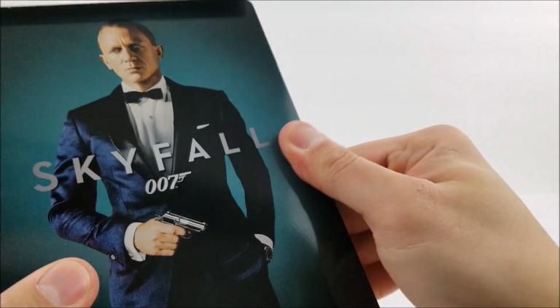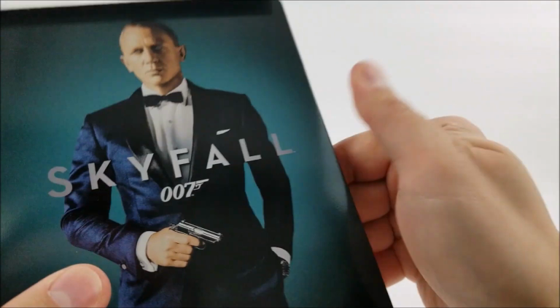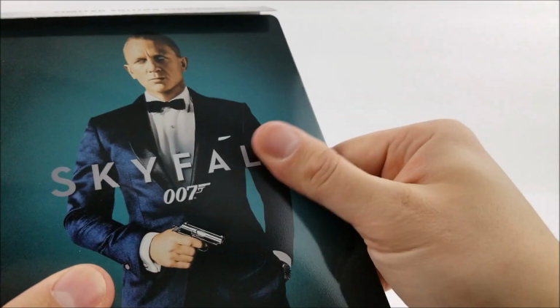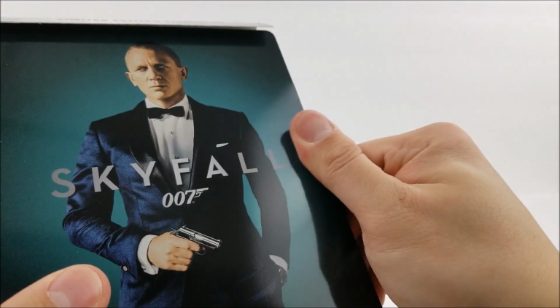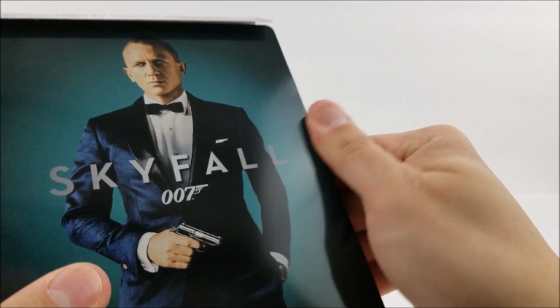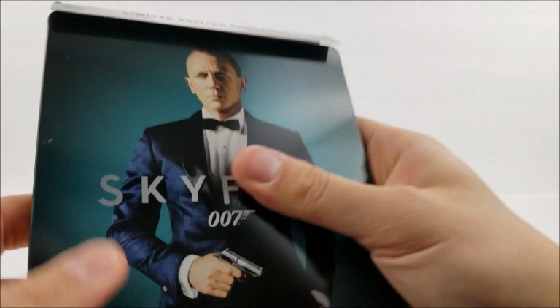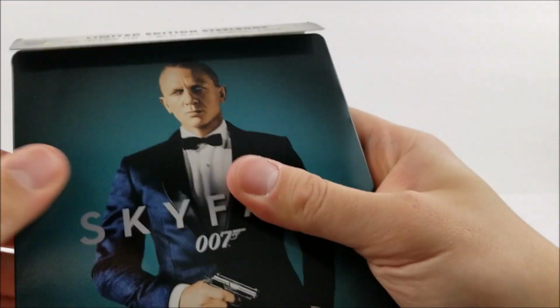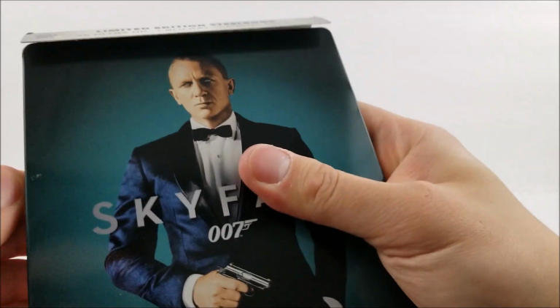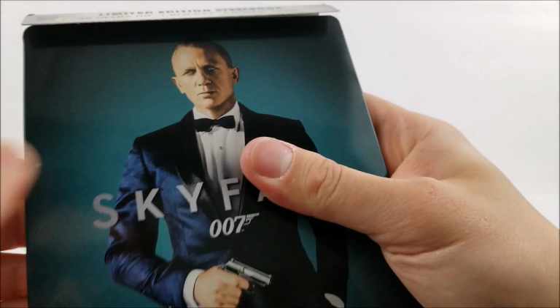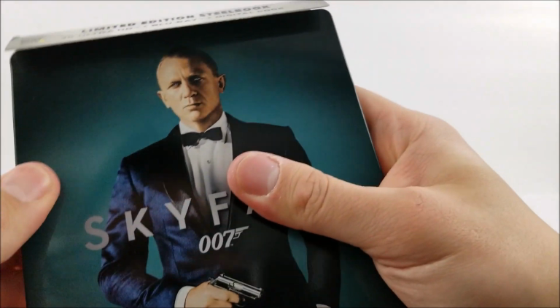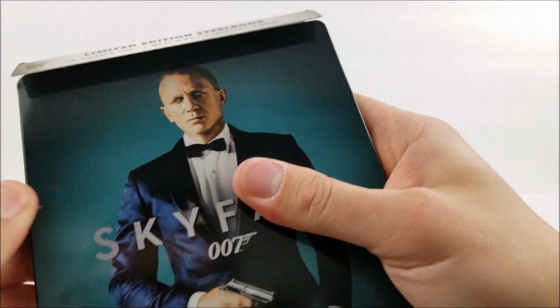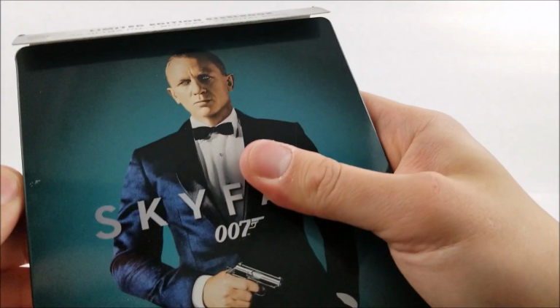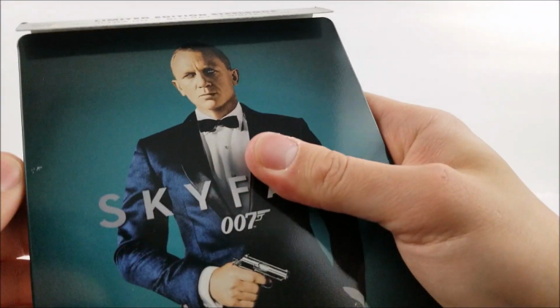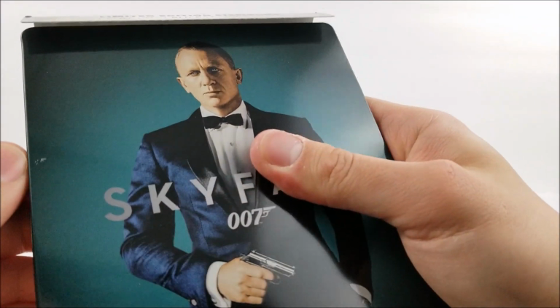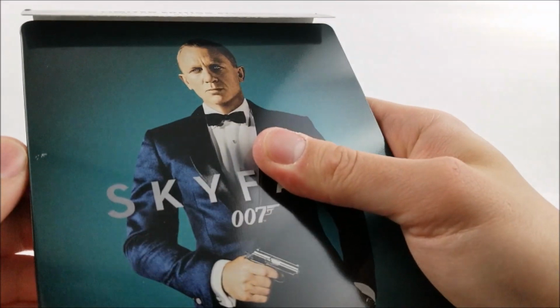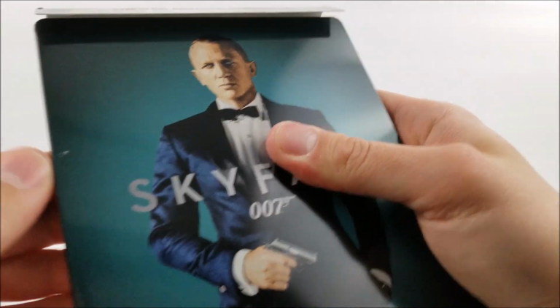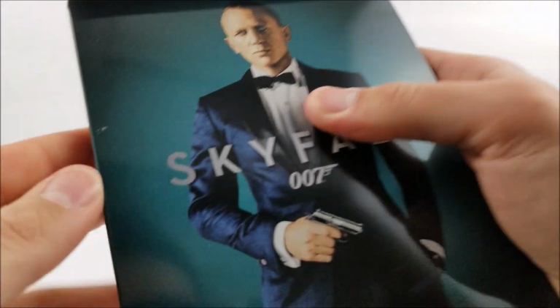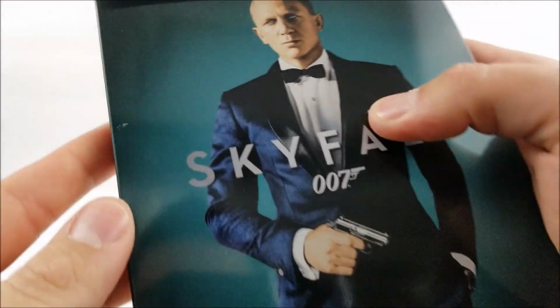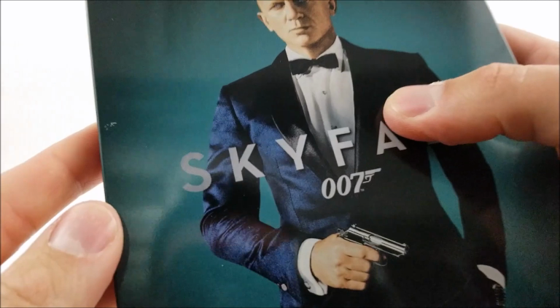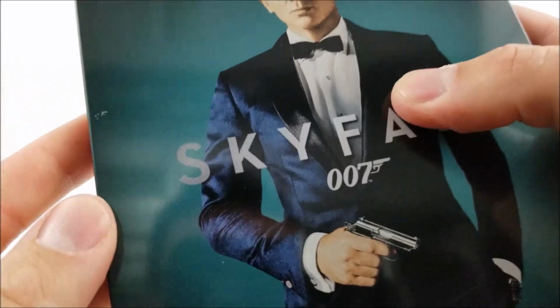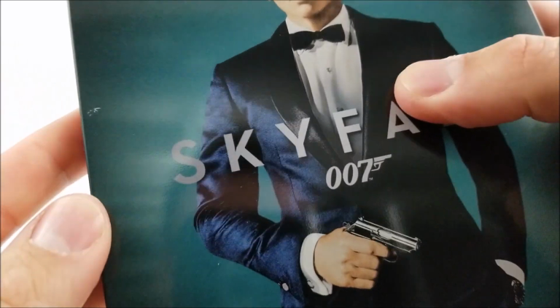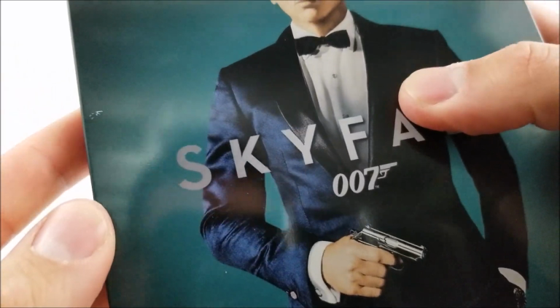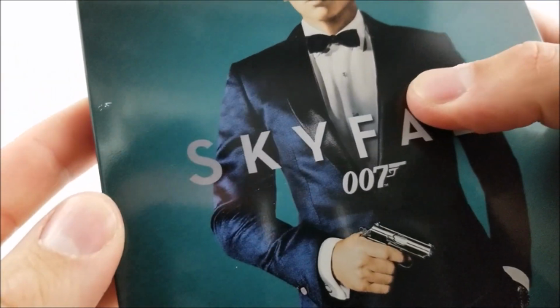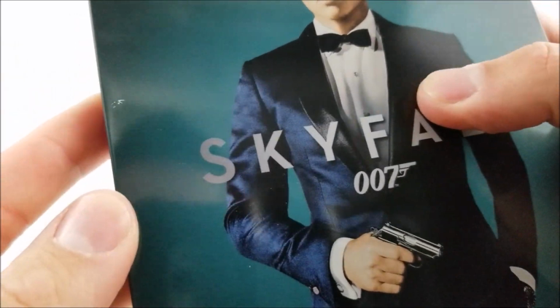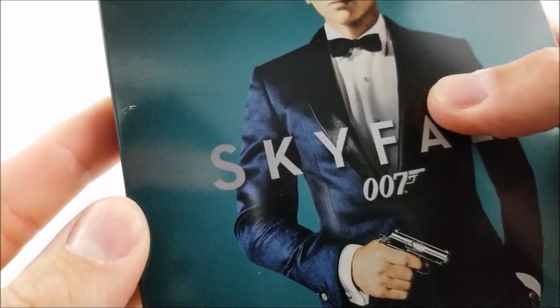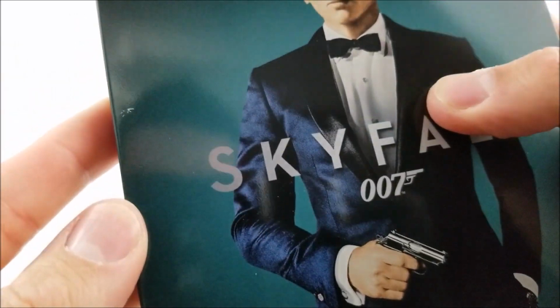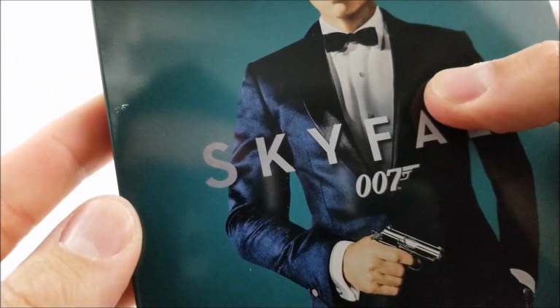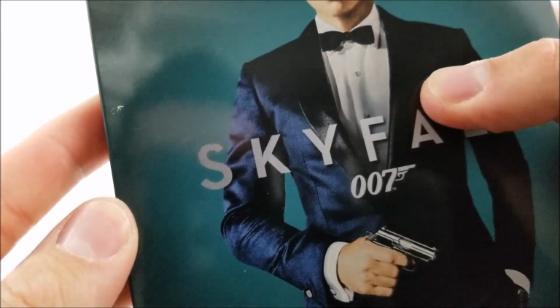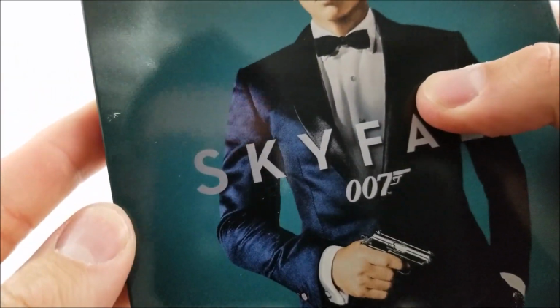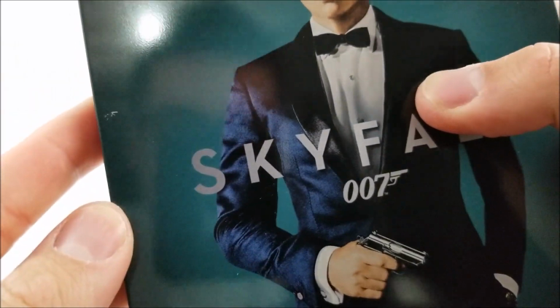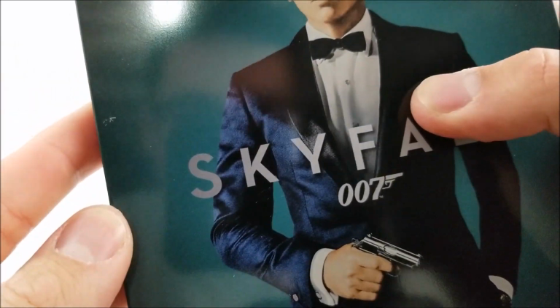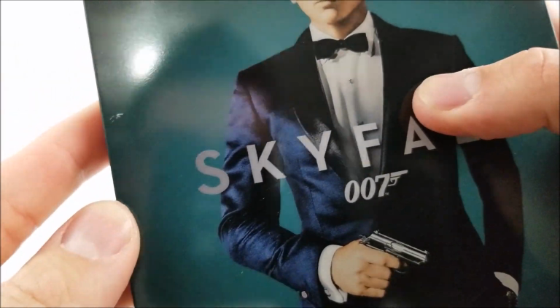It looks like we do have — is that a scratch? I can't tell. Looks like there is a scratch on there. Yeah, there's a tiny scratch on it. Bummer.